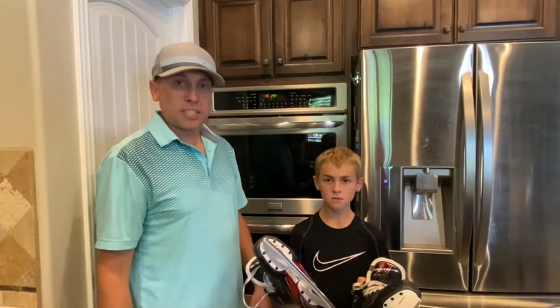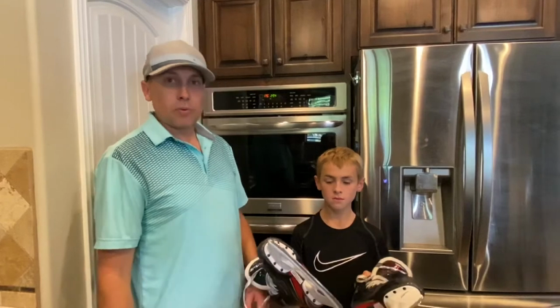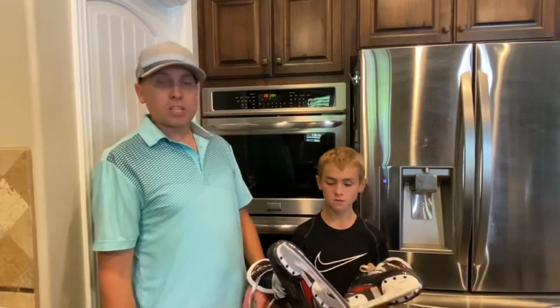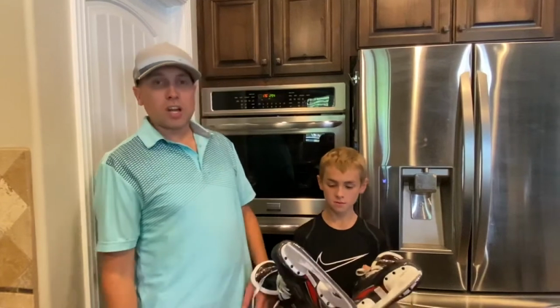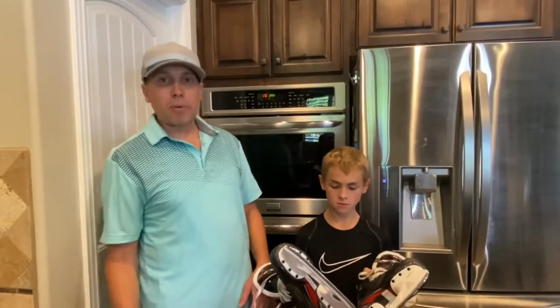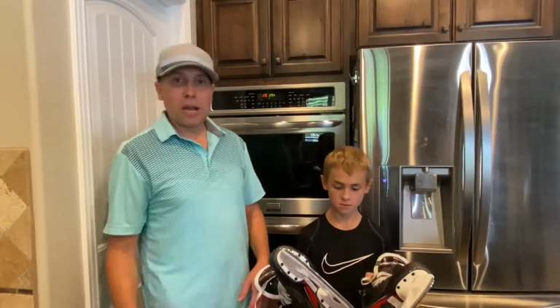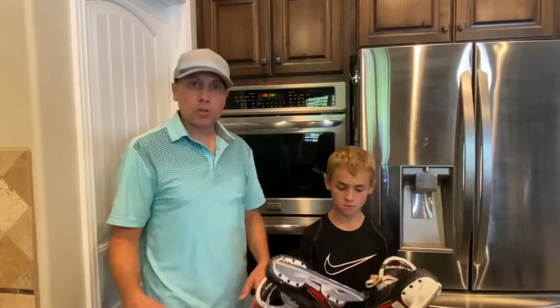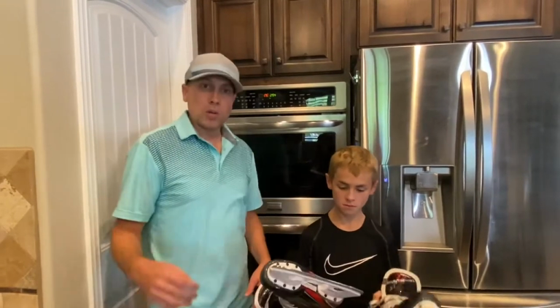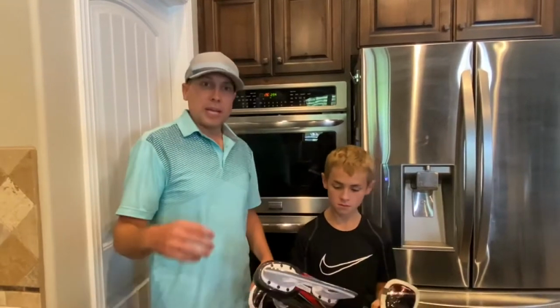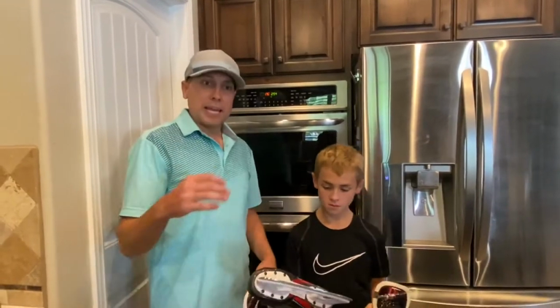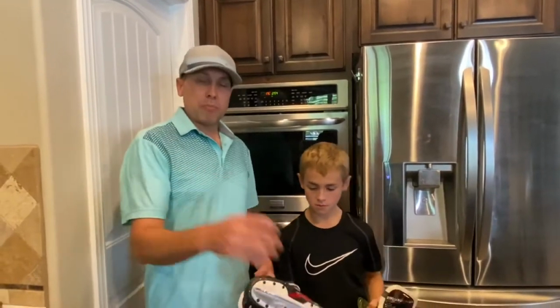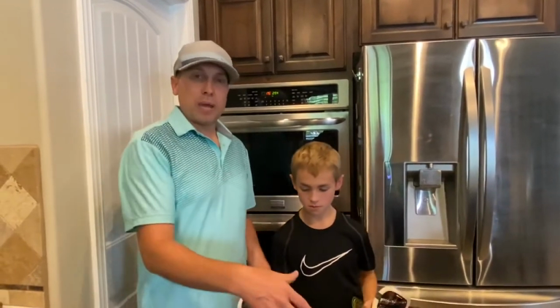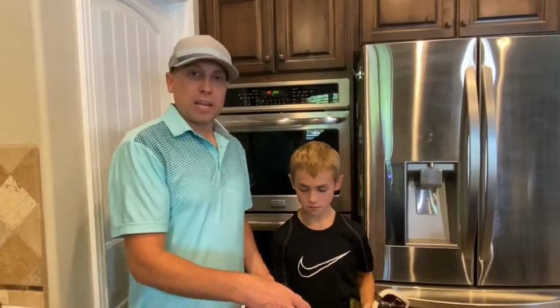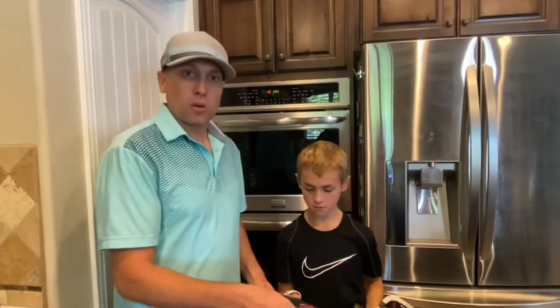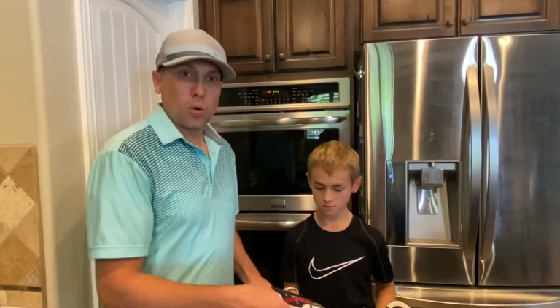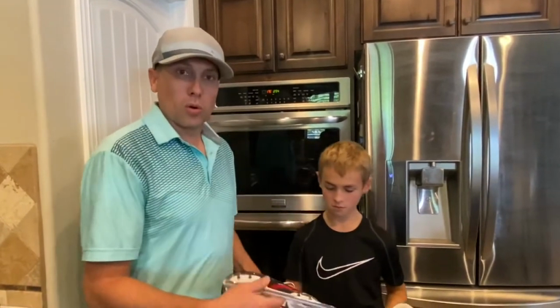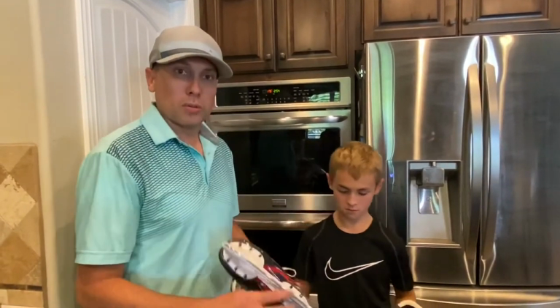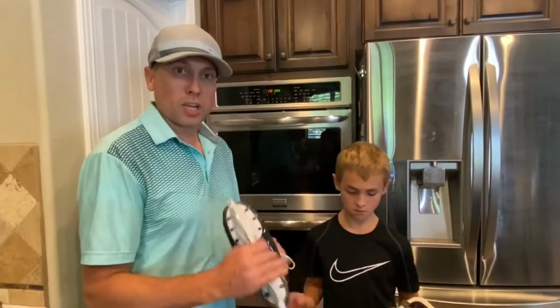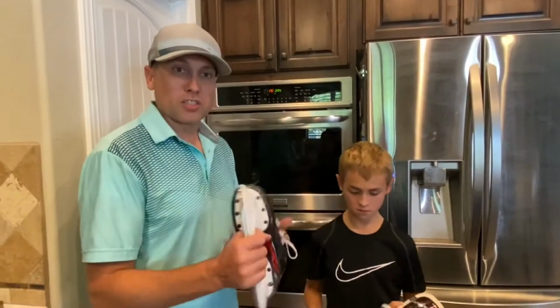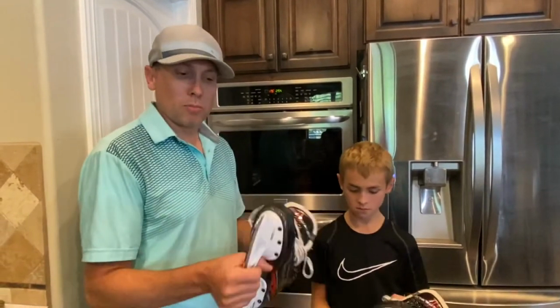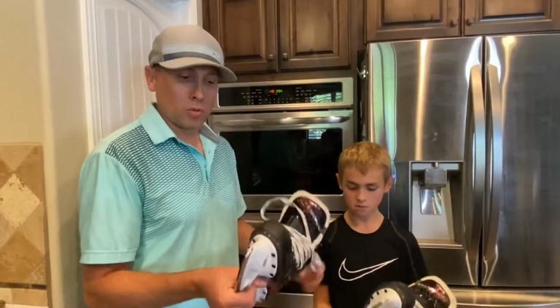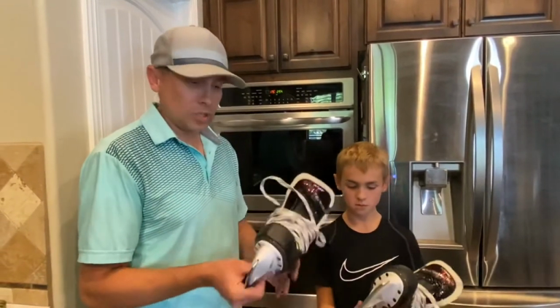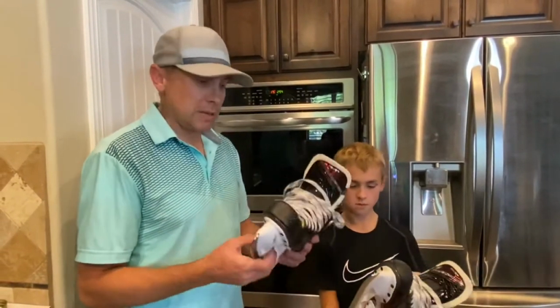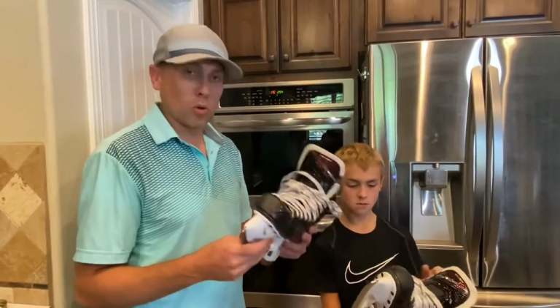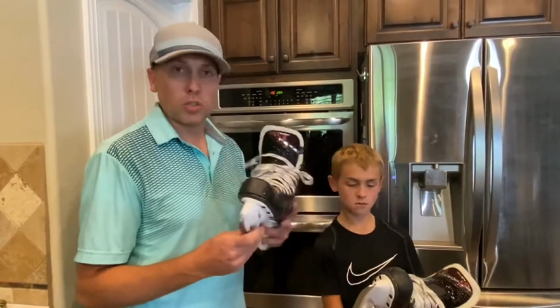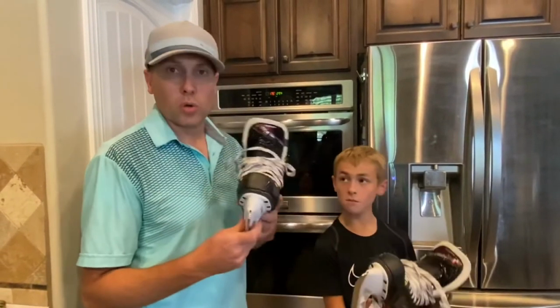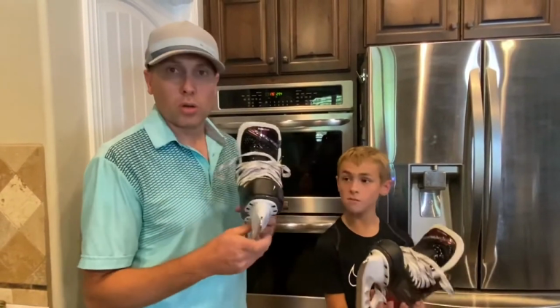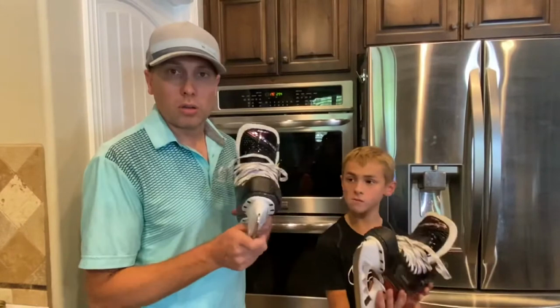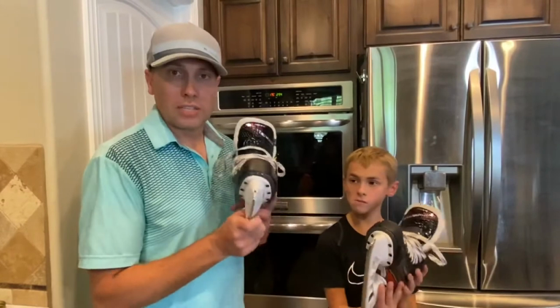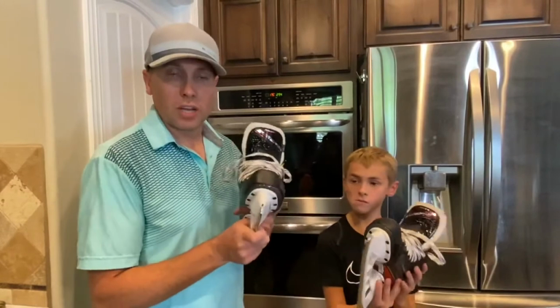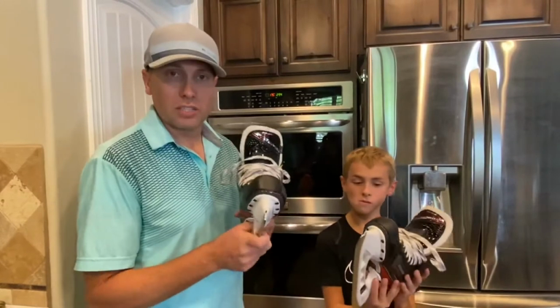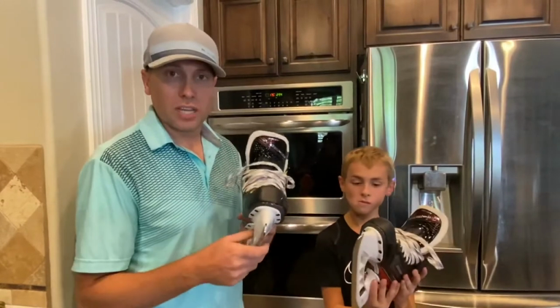Today we're going to talk about how to heat-bake or custom-mold — heat-mold your ice hockey skates.